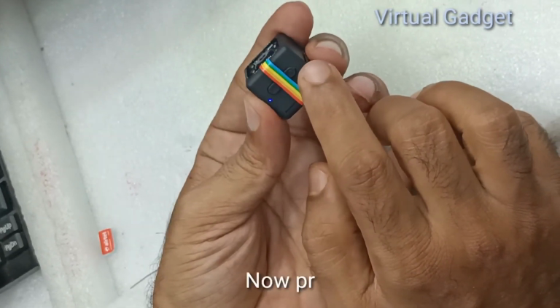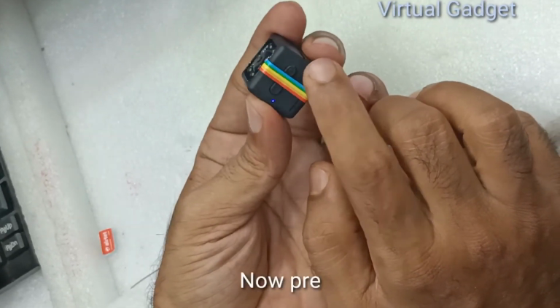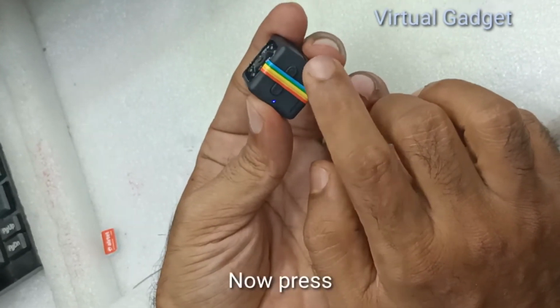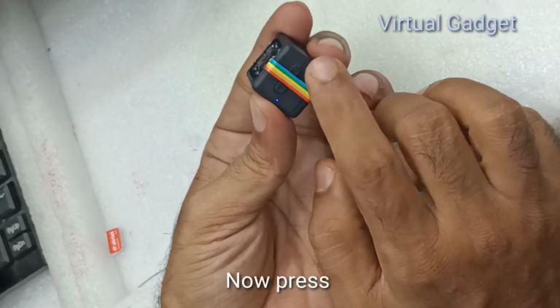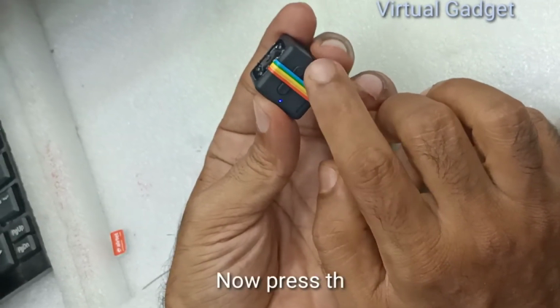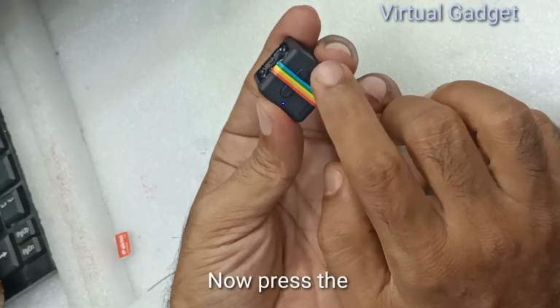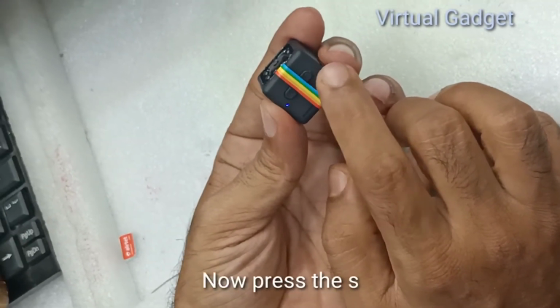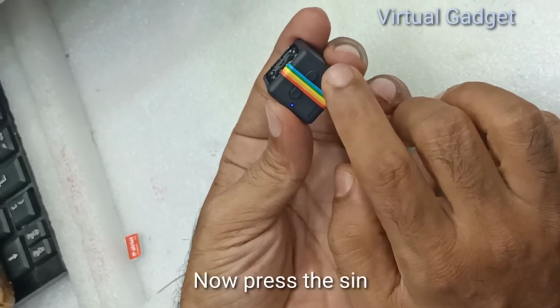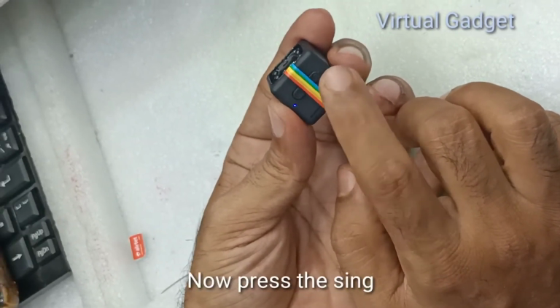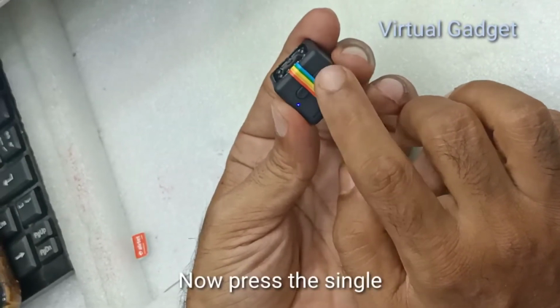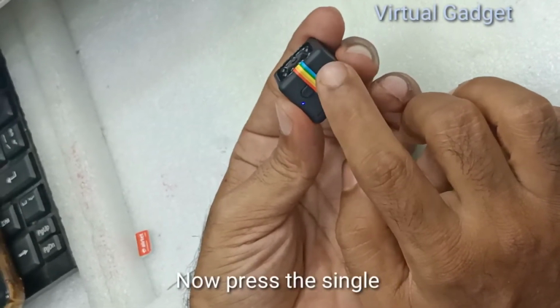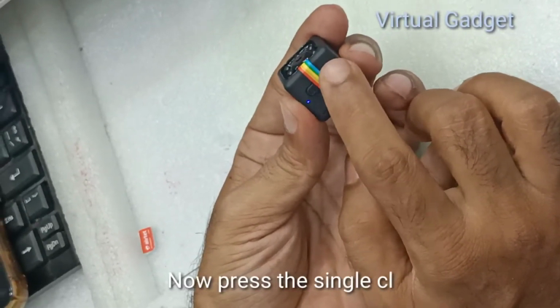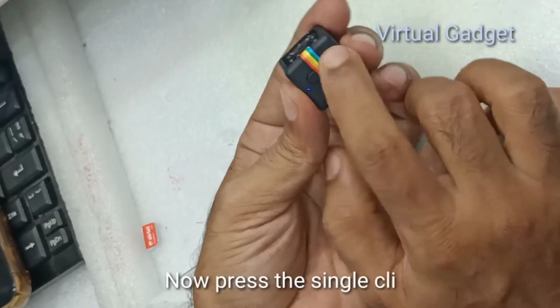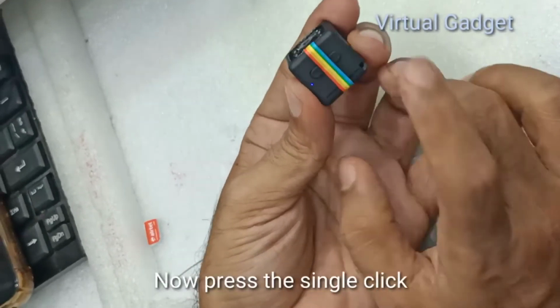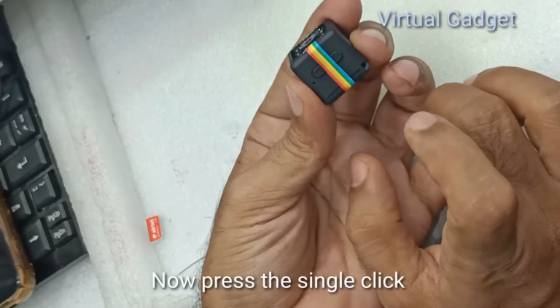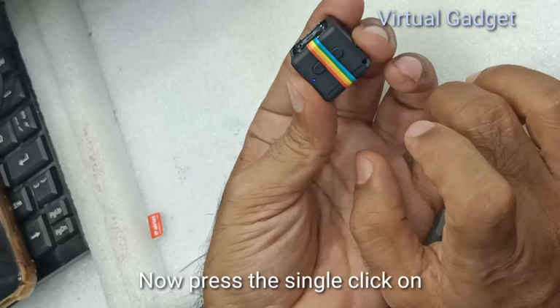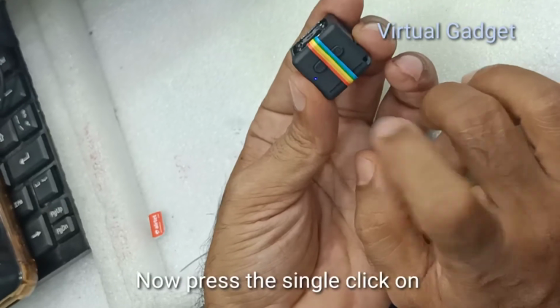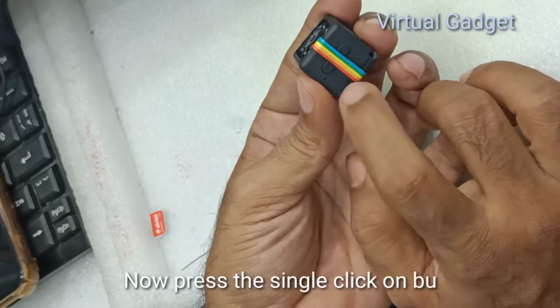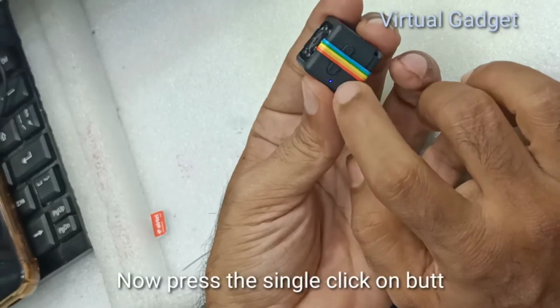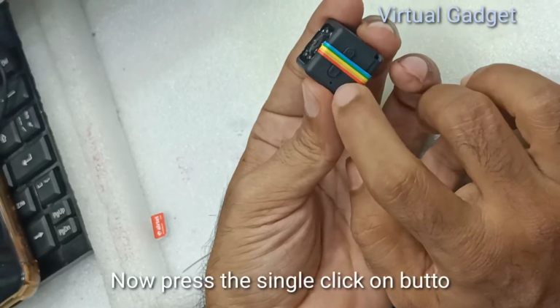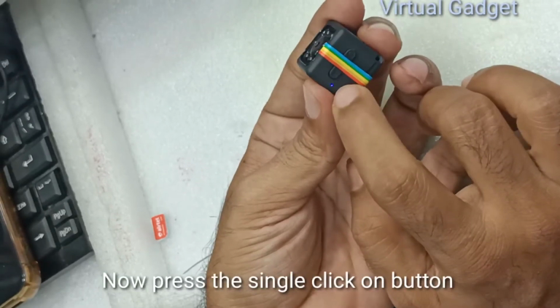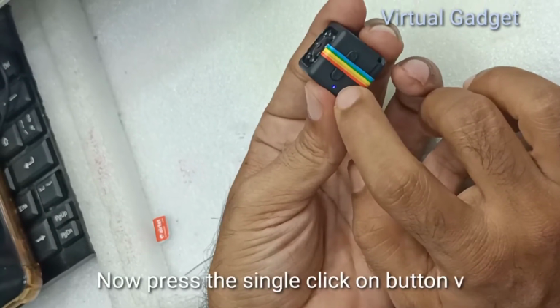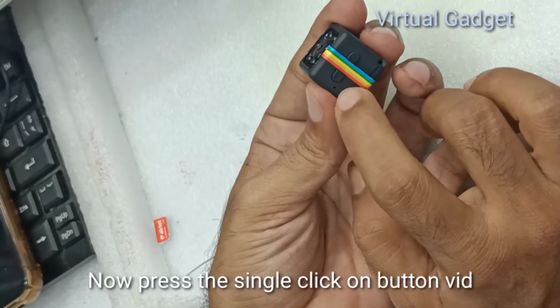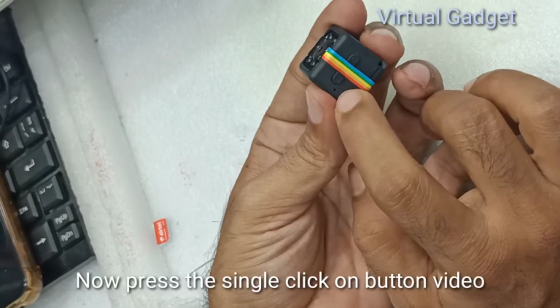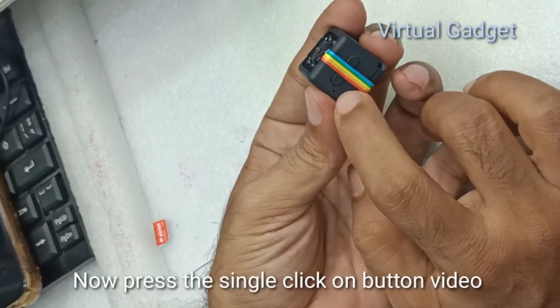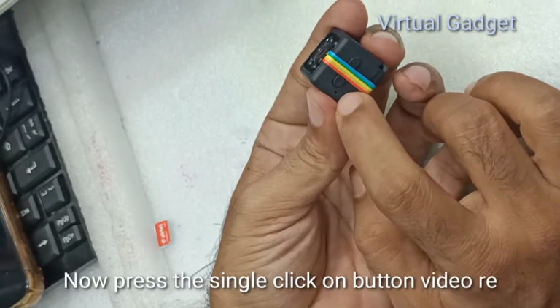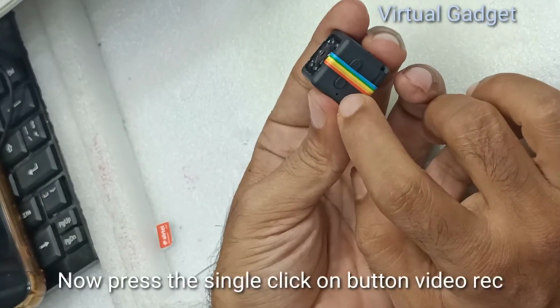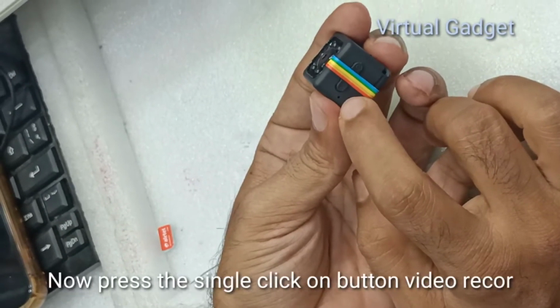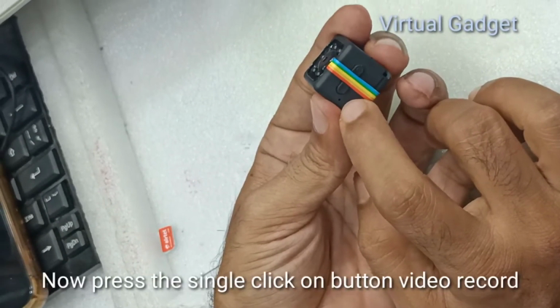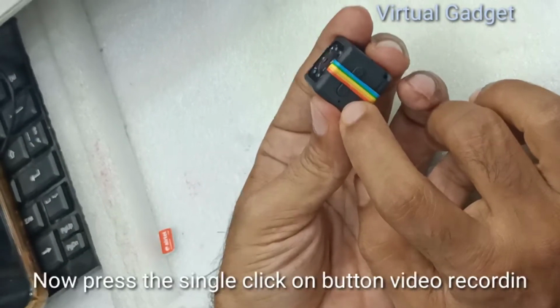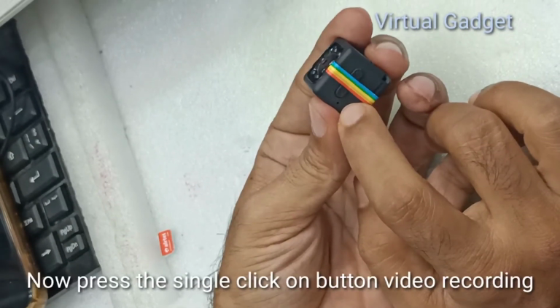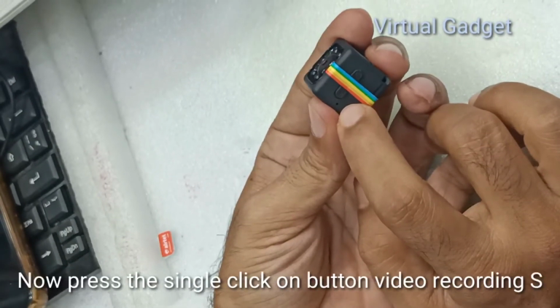This time has been recorded with my record. Here we go to the same time, it's the same thing.